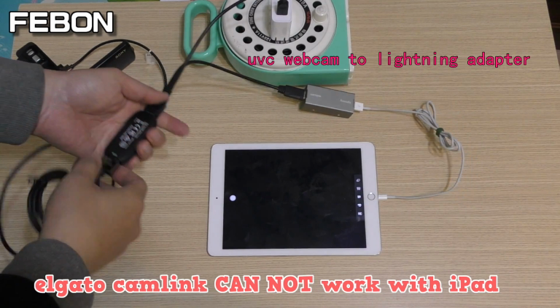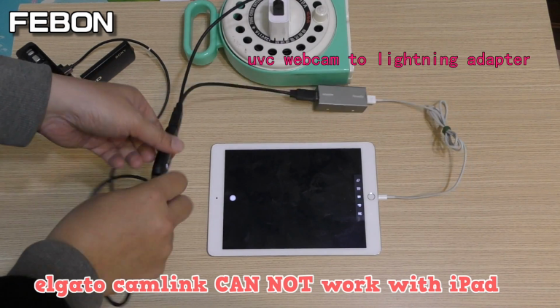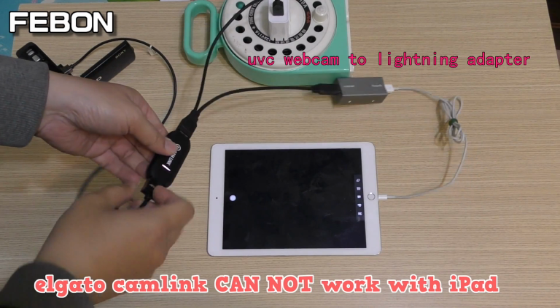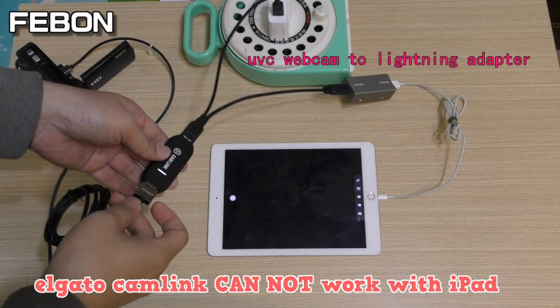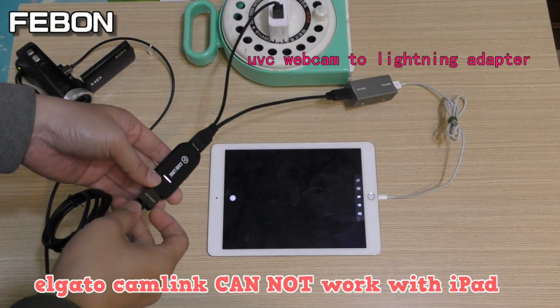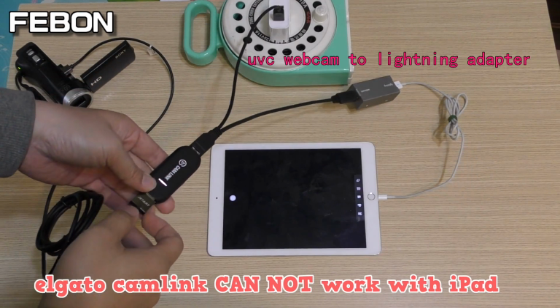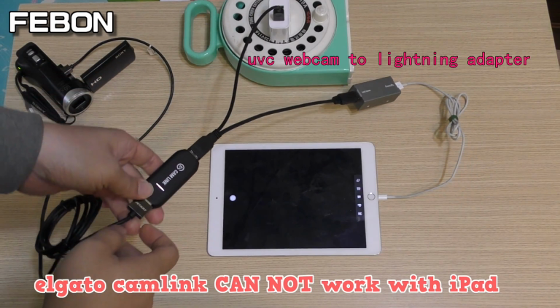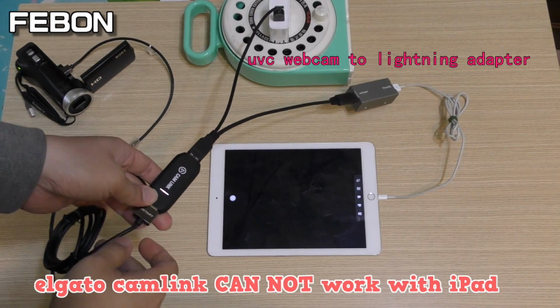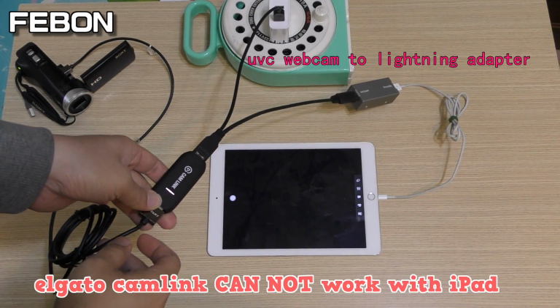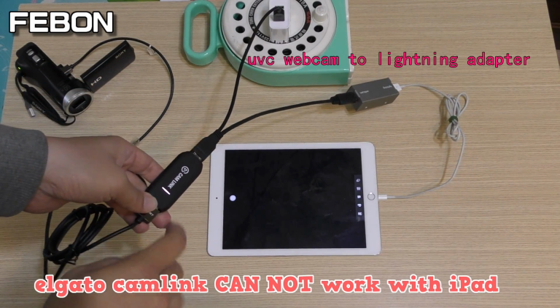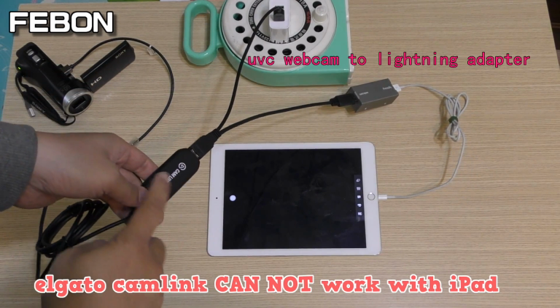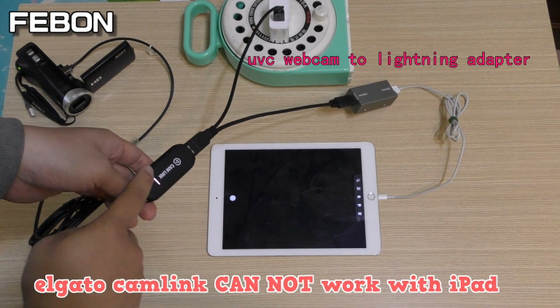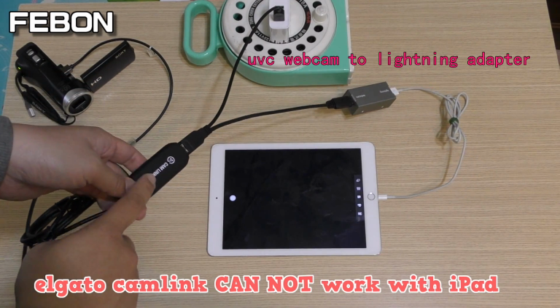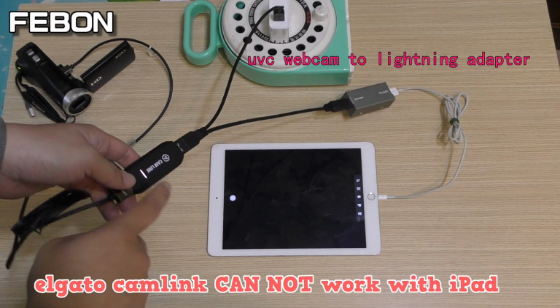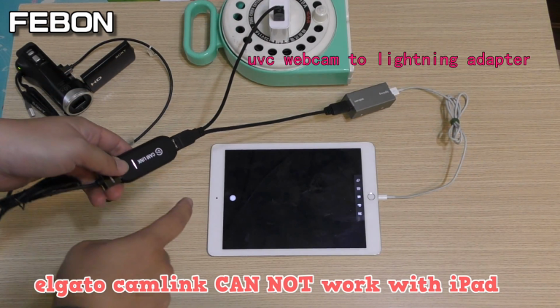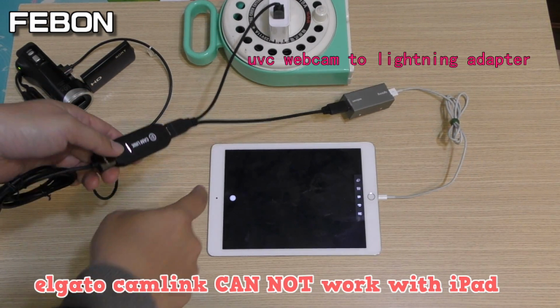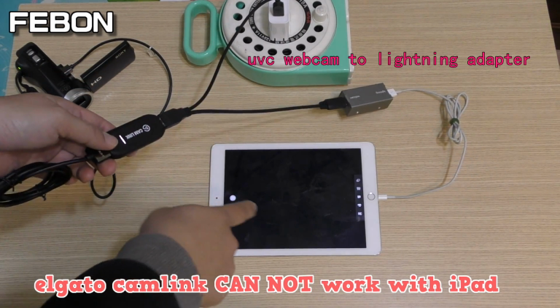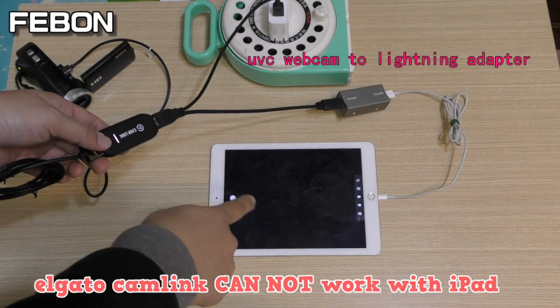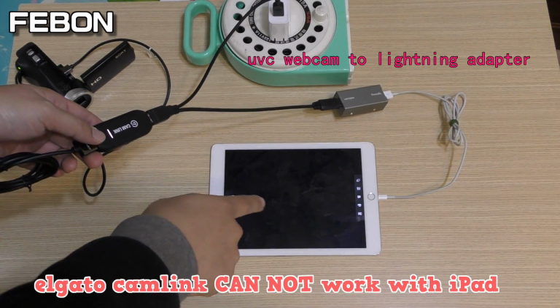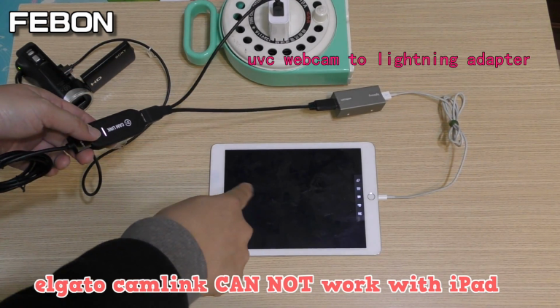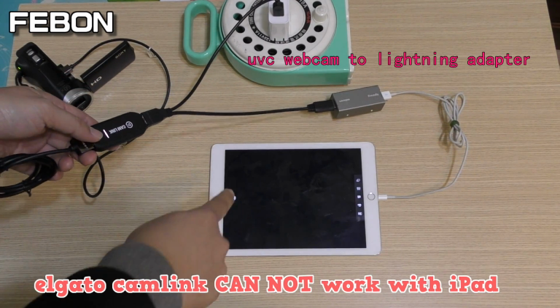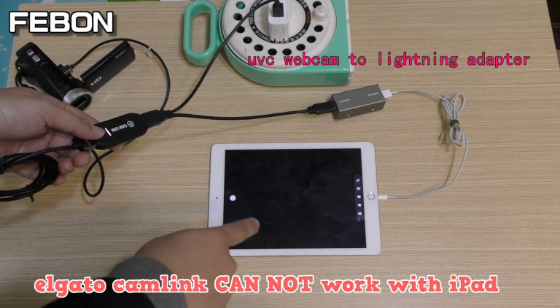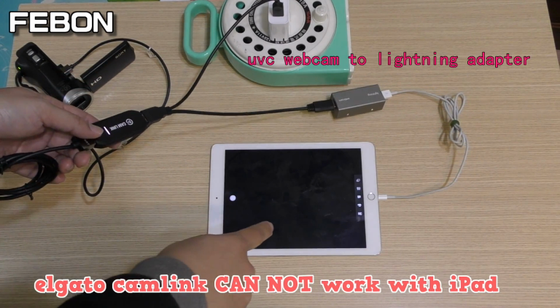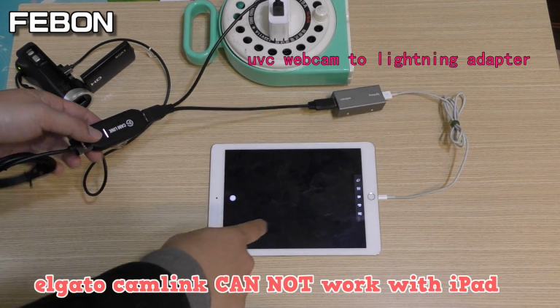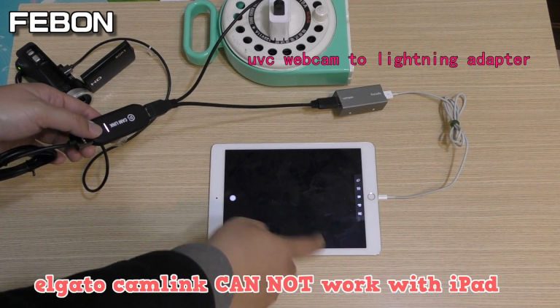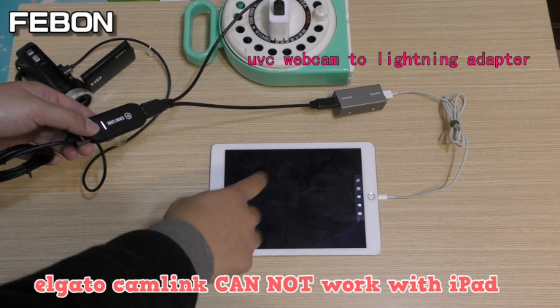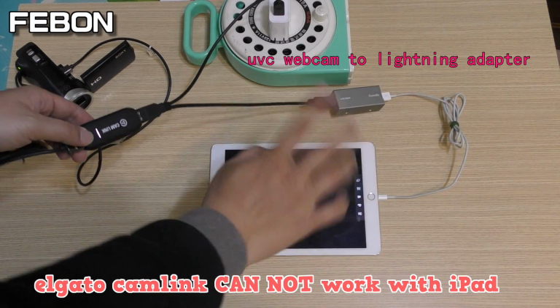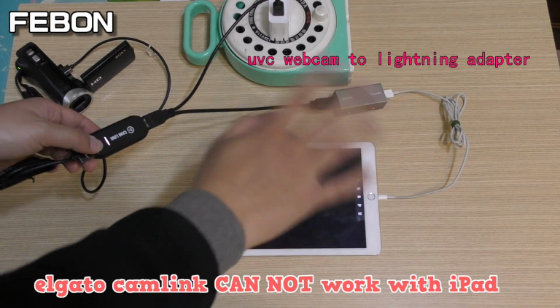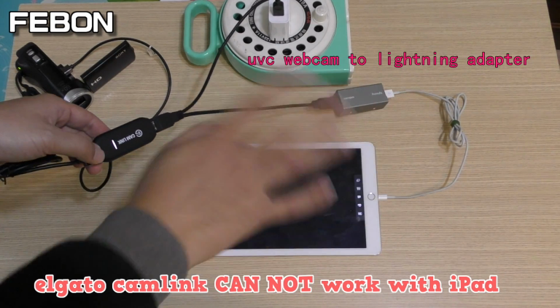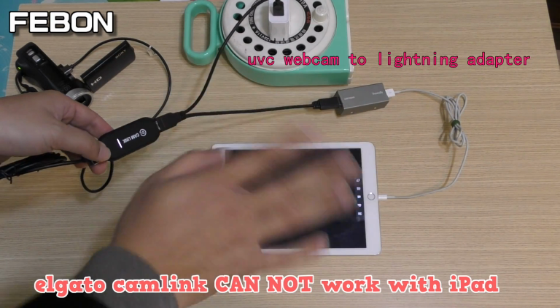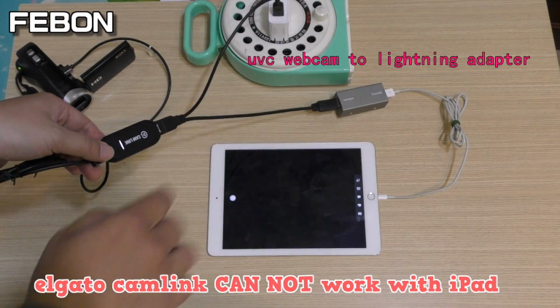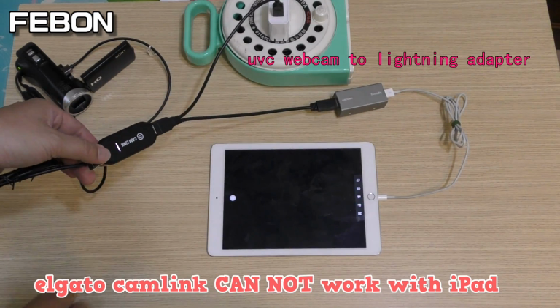Cam Link, Cam Link — Cam Link cannot work with iOS. Cam Link cannot work.